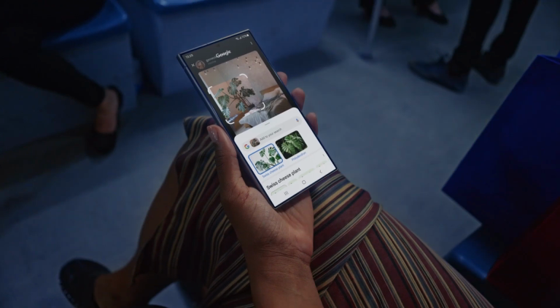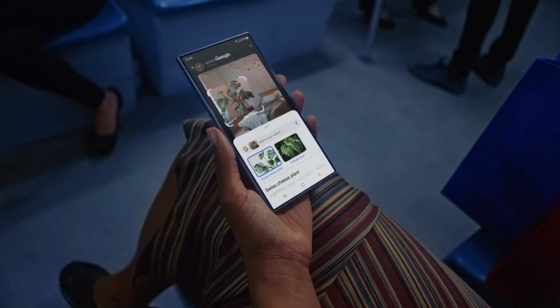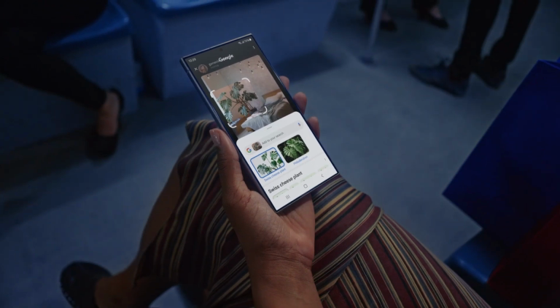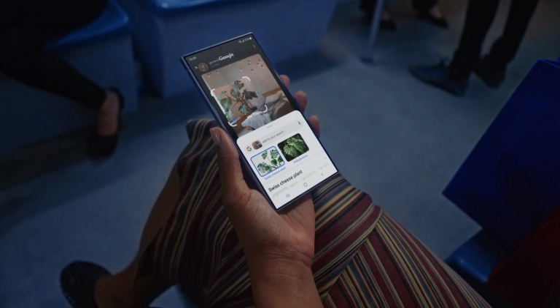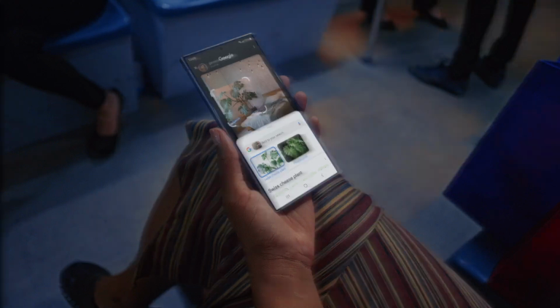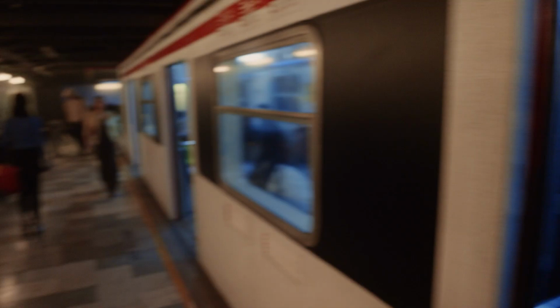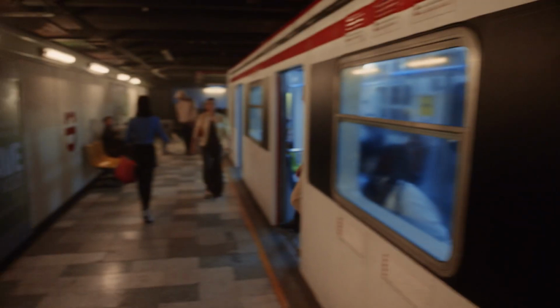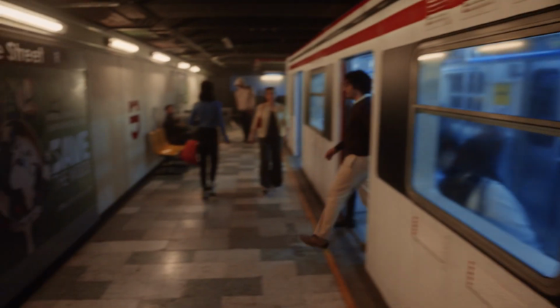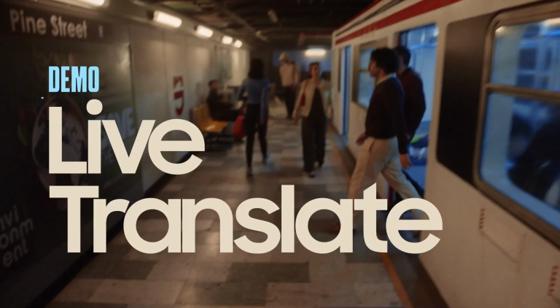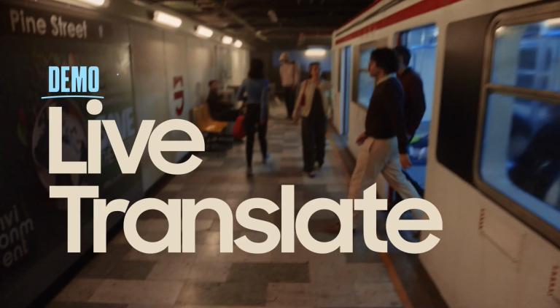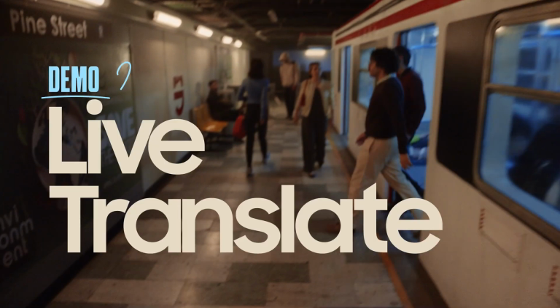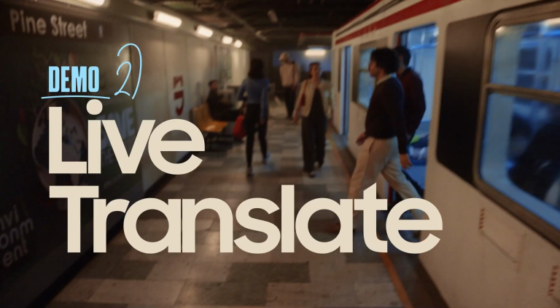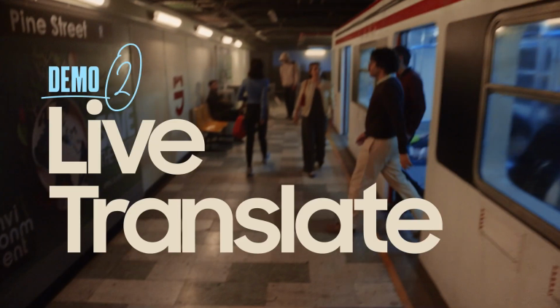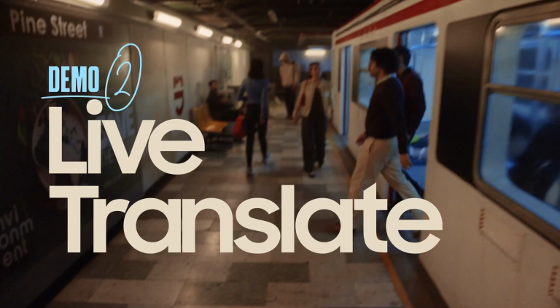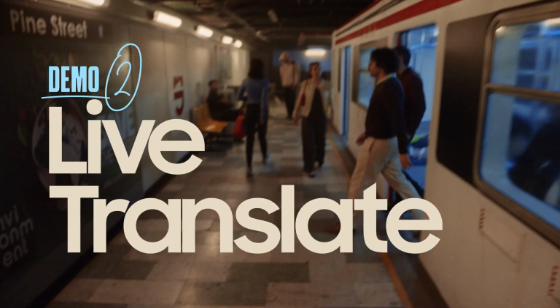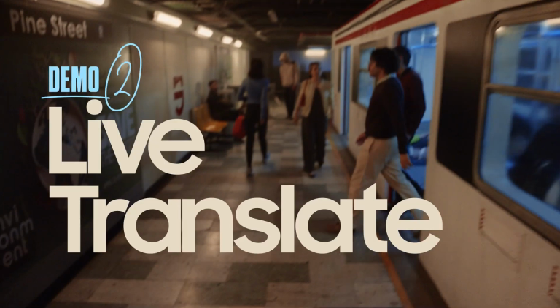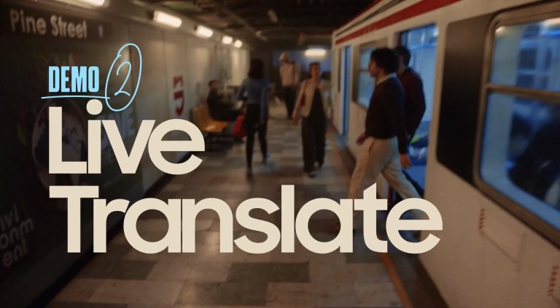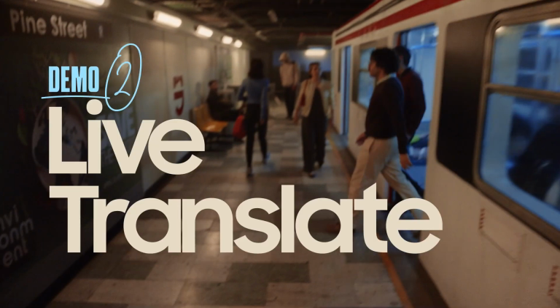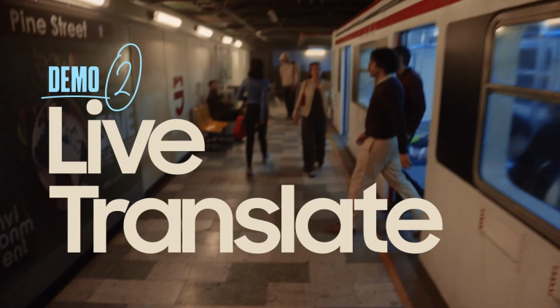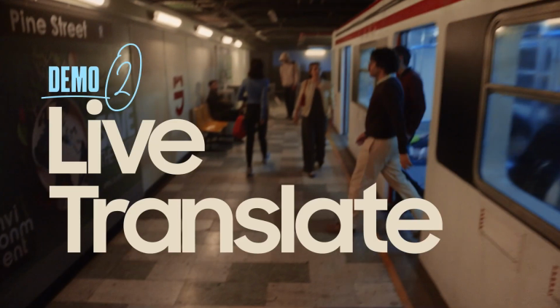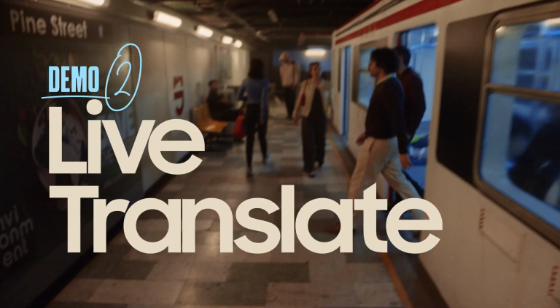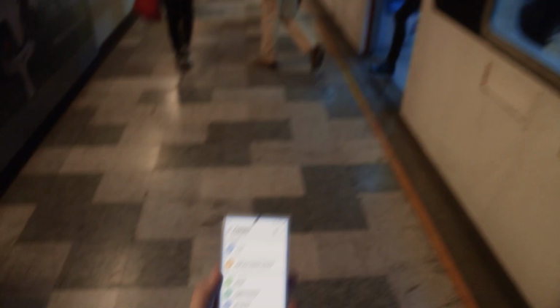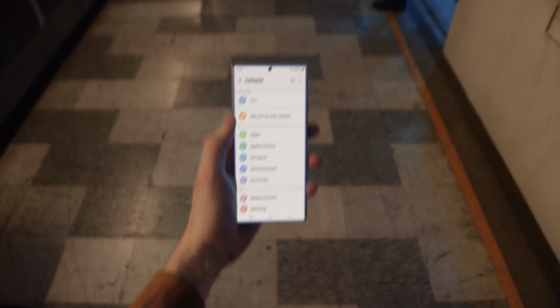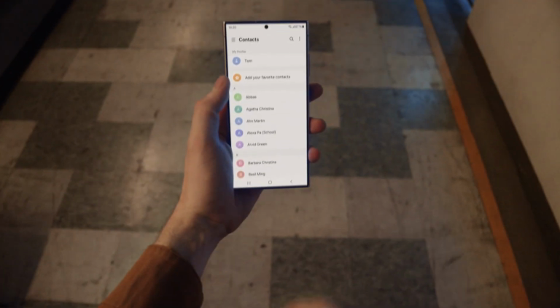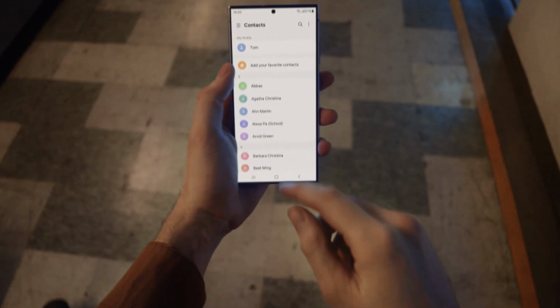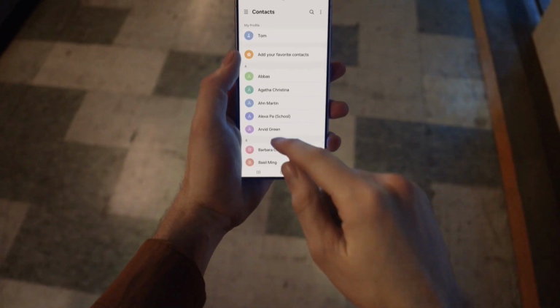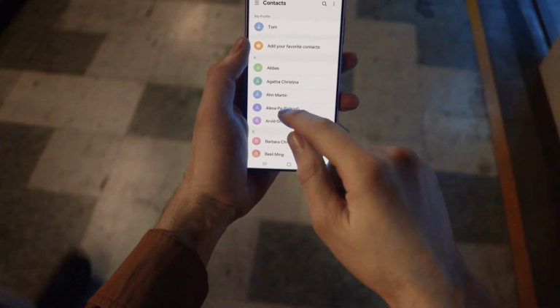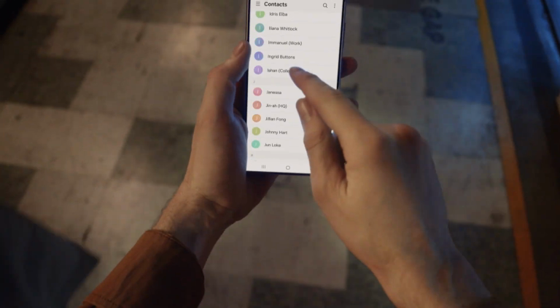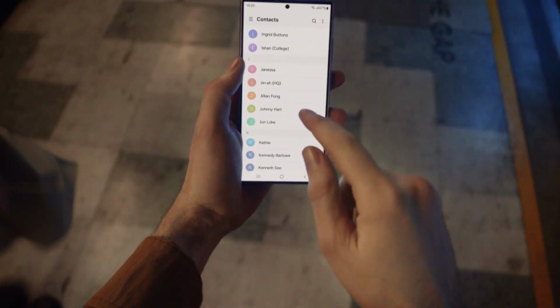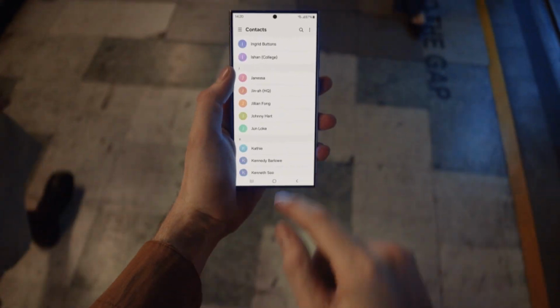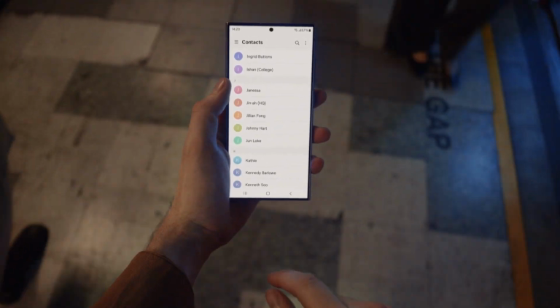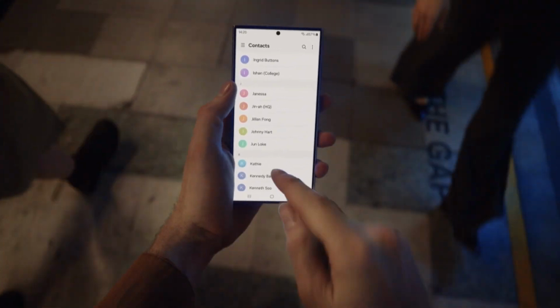I think I get it. Good. Next feature. With Live Translate, I can speak a bunch of languages with my own real-time translator.